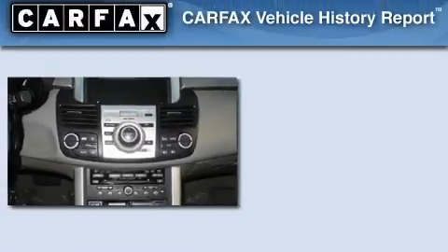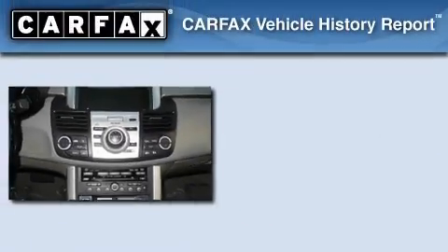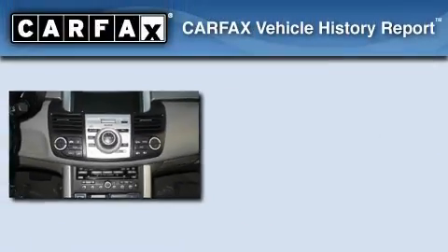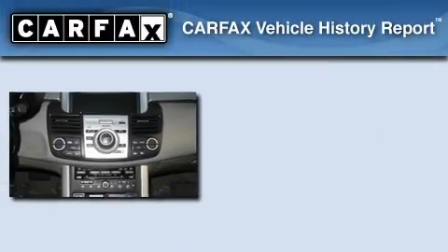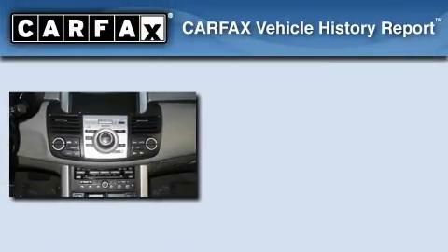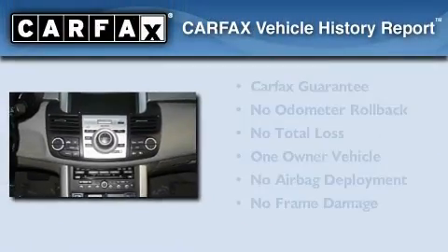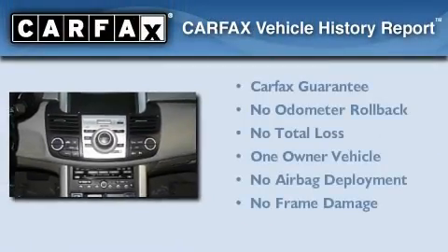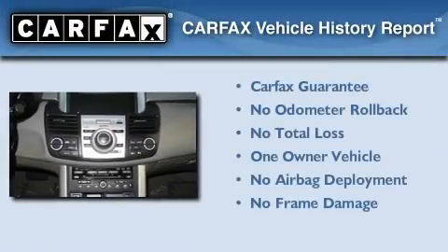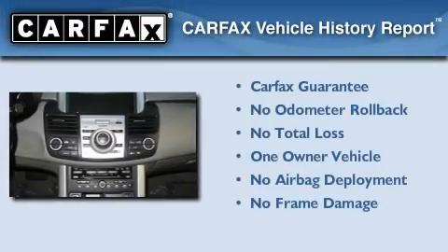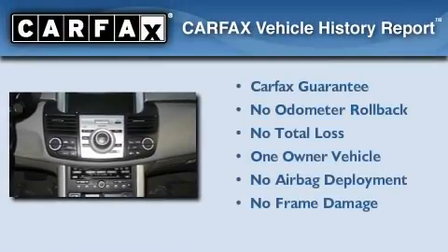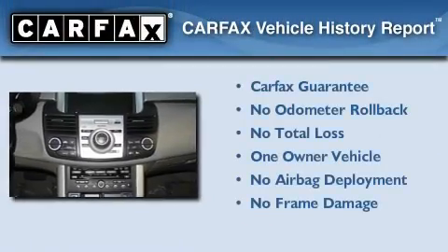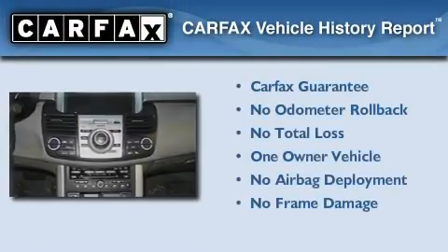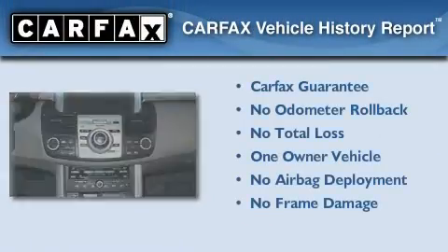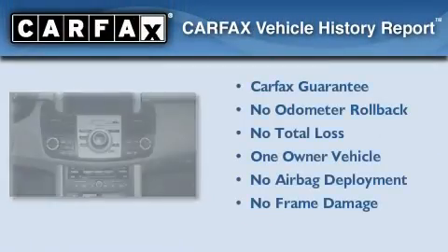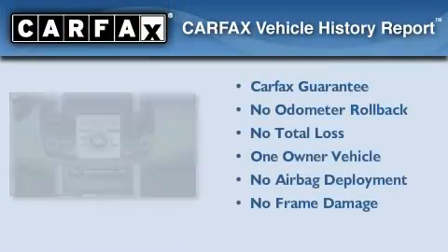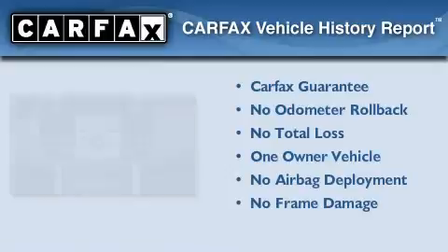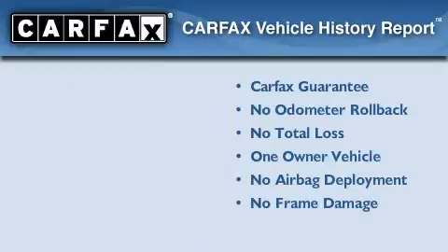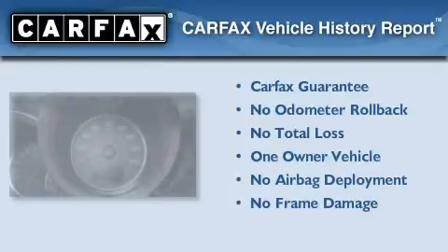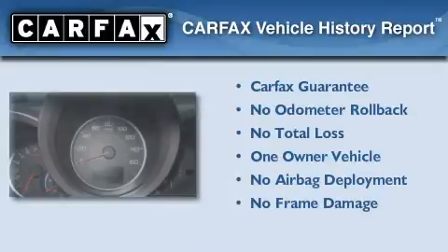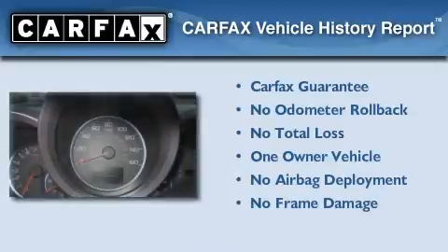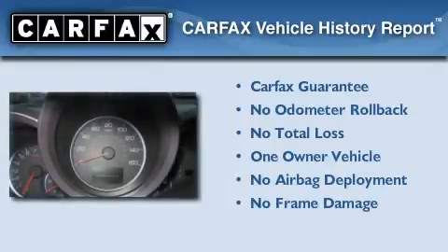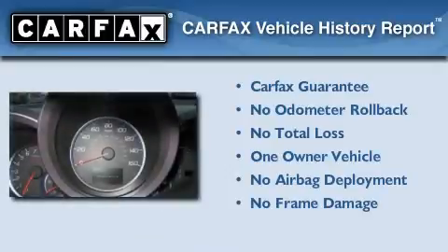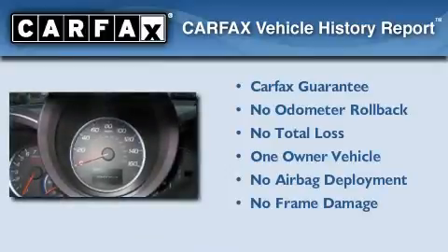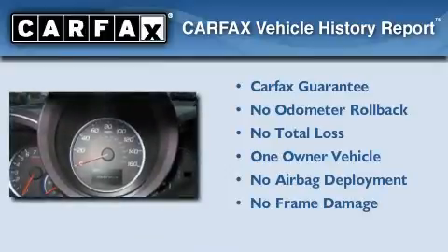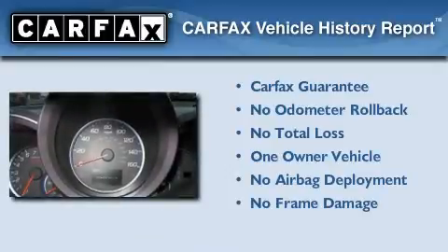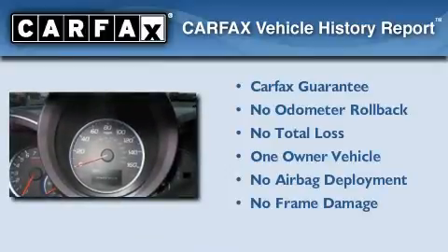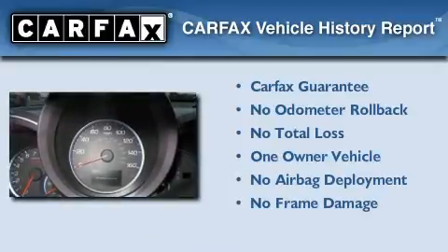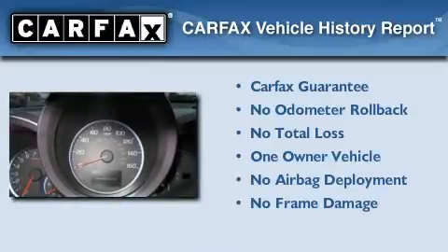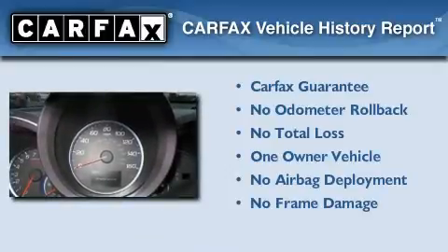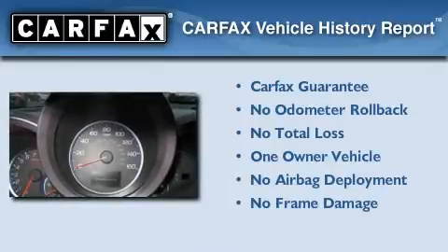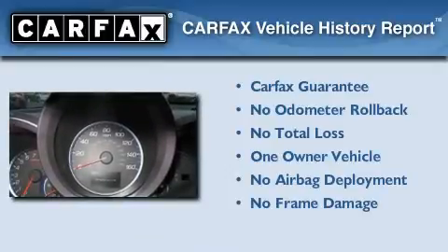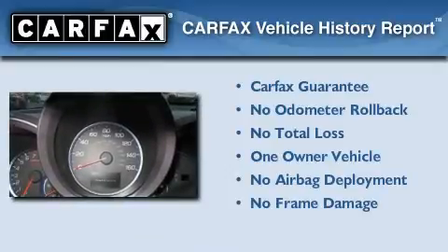This Acura has had only one owner, and it qualifies for the Carfax buy-back guarantee.